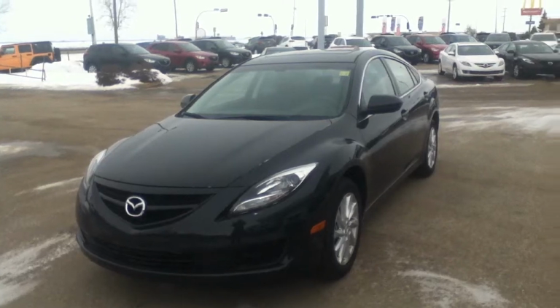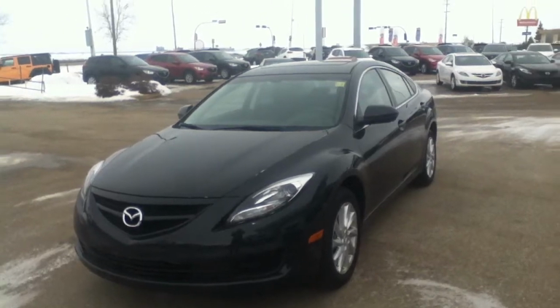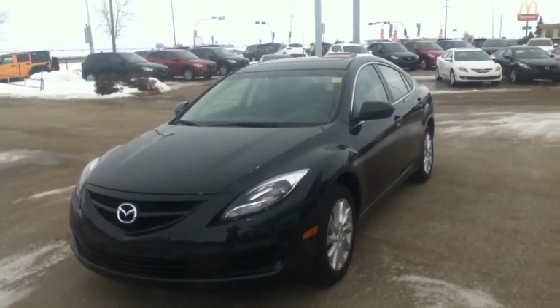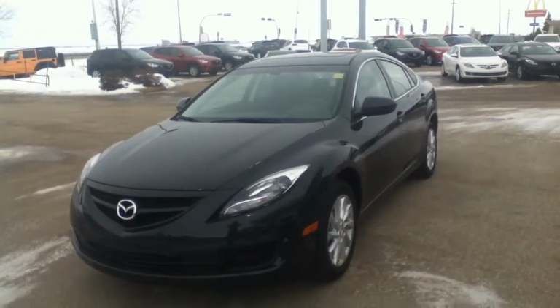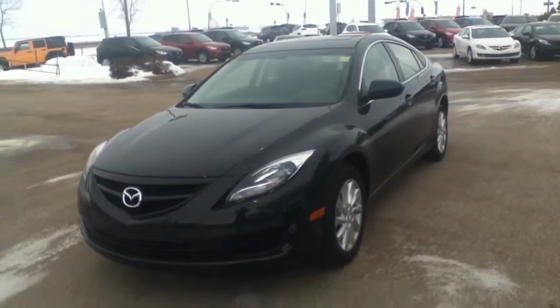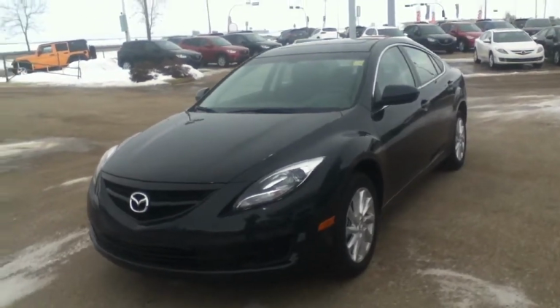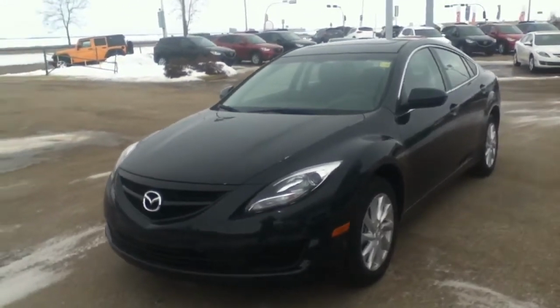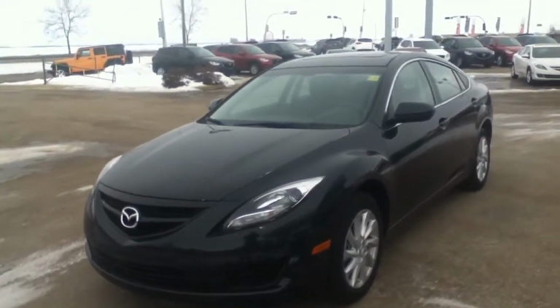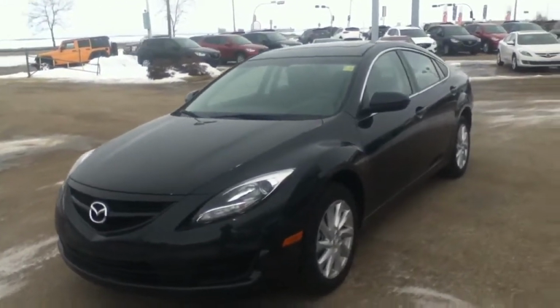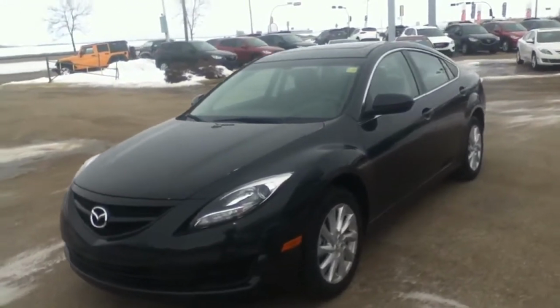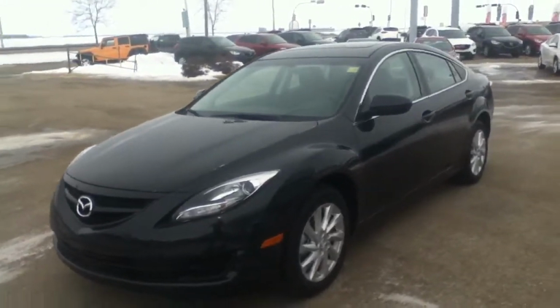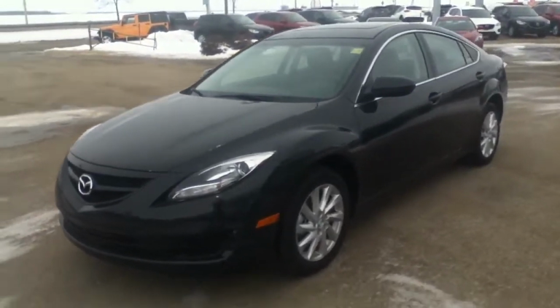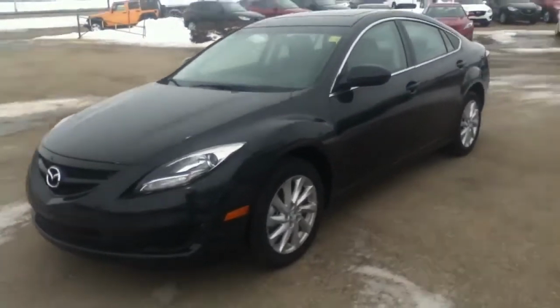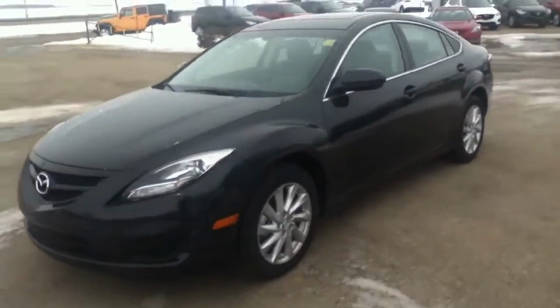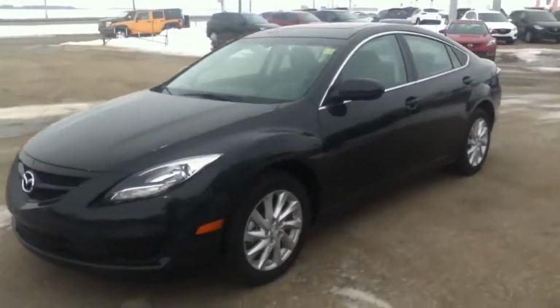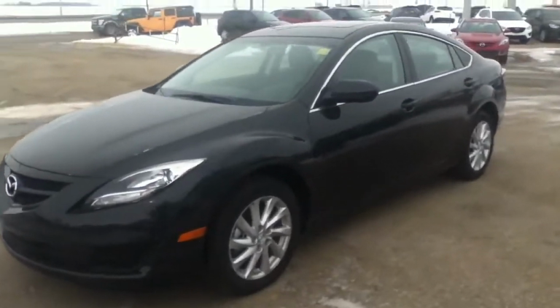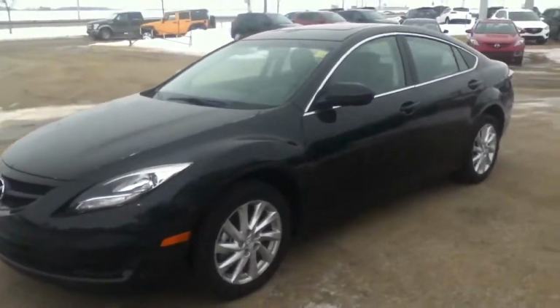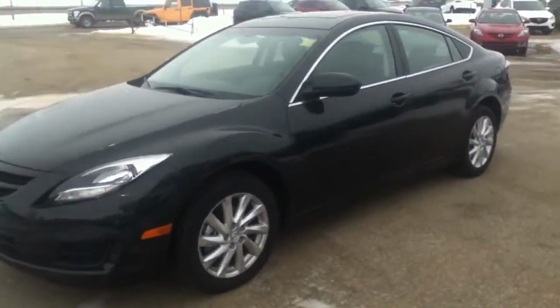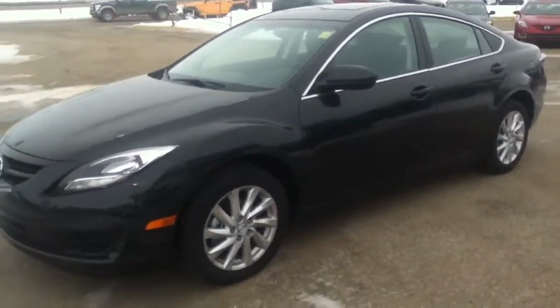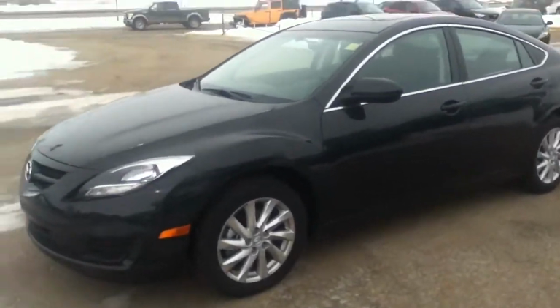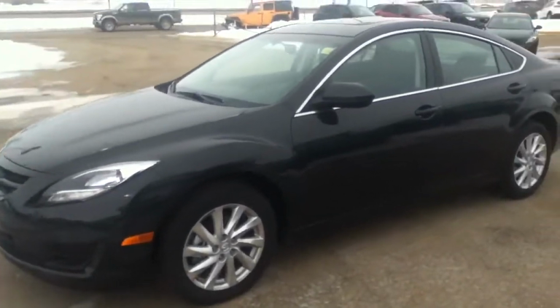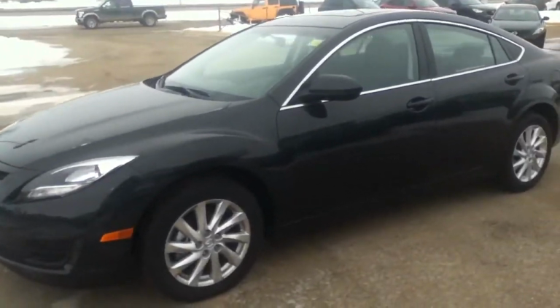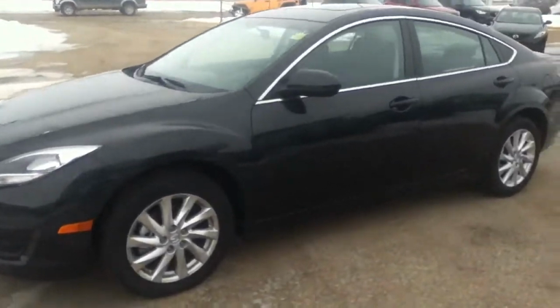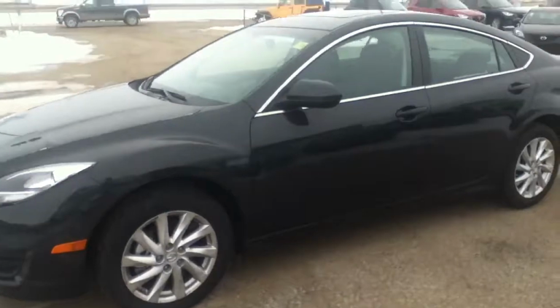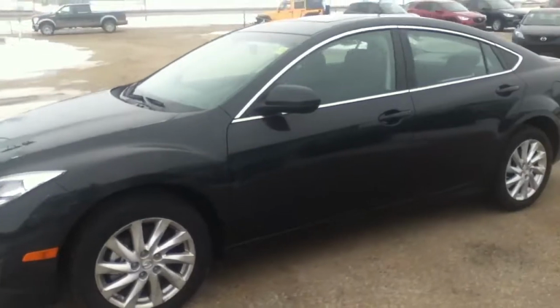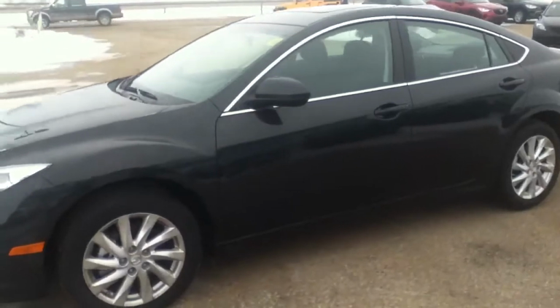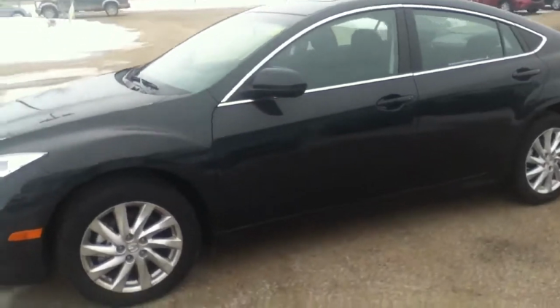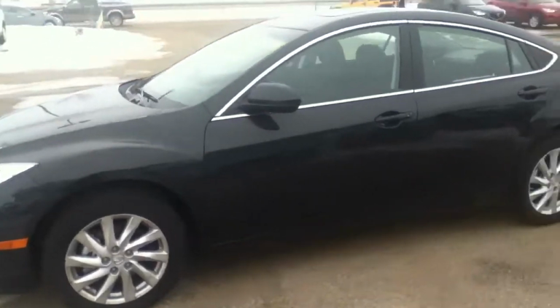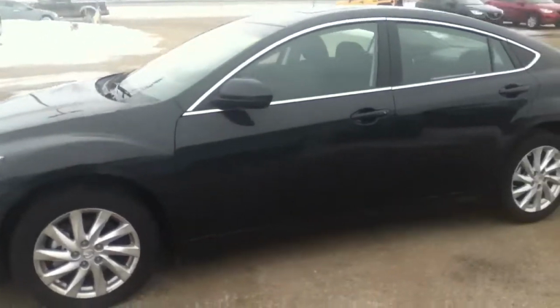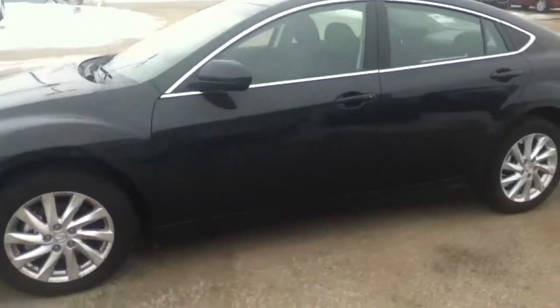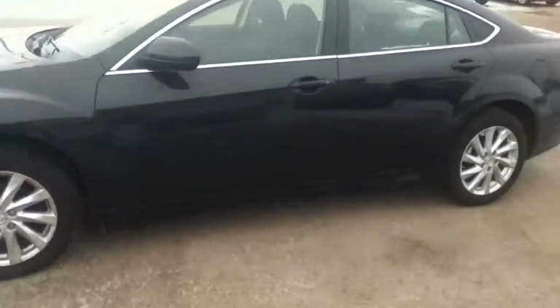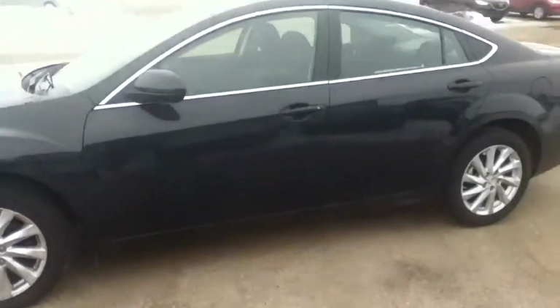Hey Marlene, this is Alex here from LA Mazda in the Duke. I just want to send you this quick video of the Mazda 6 that I want to show you.